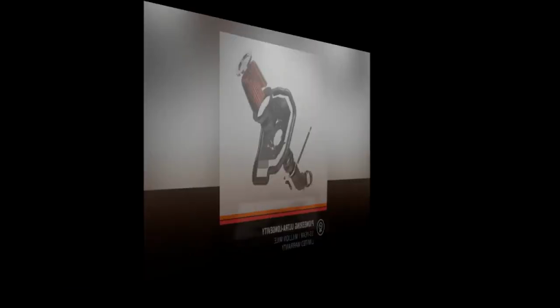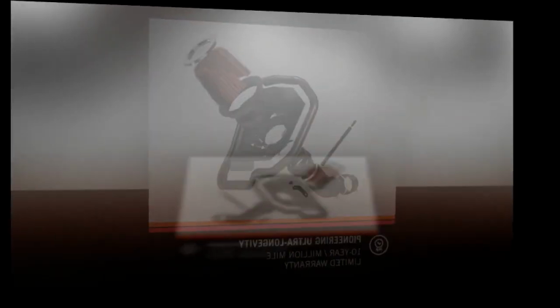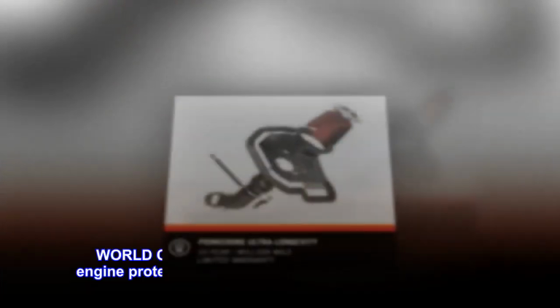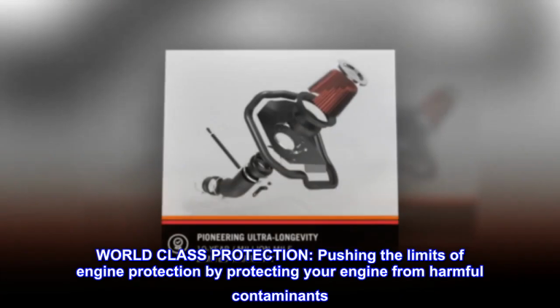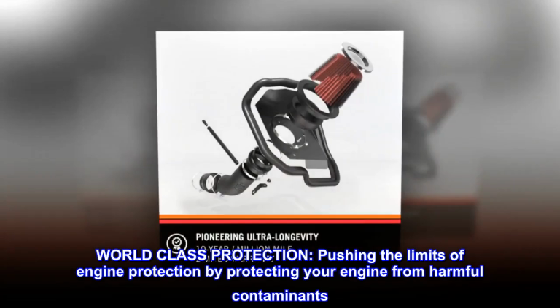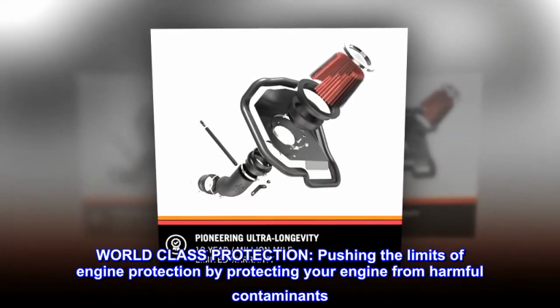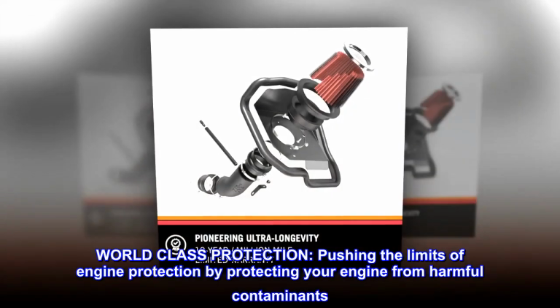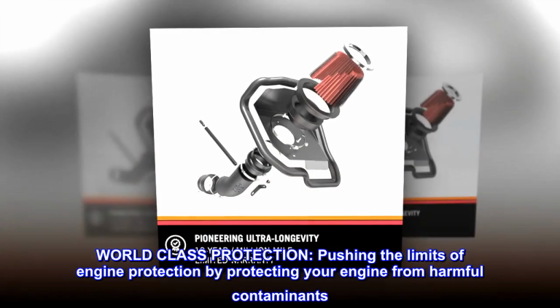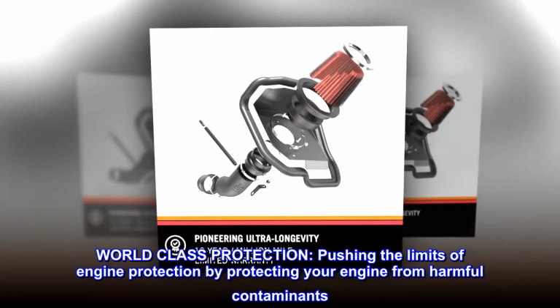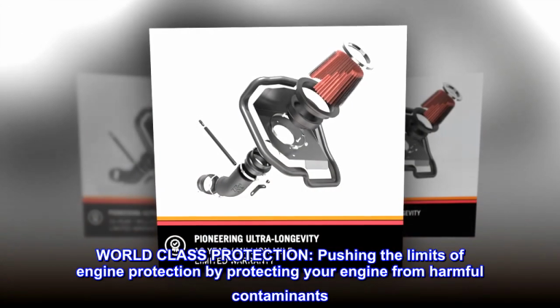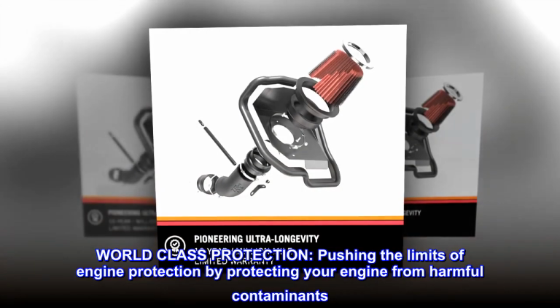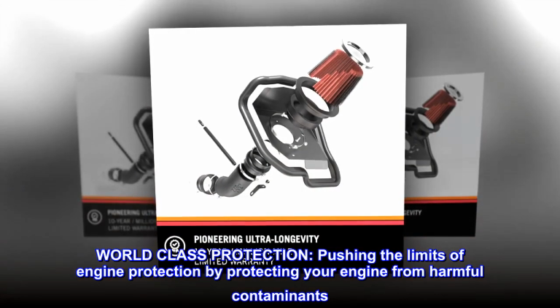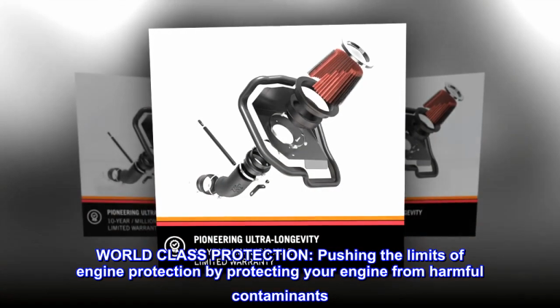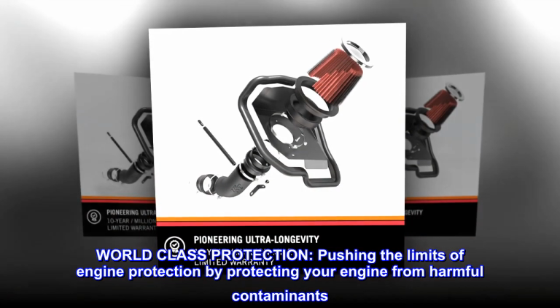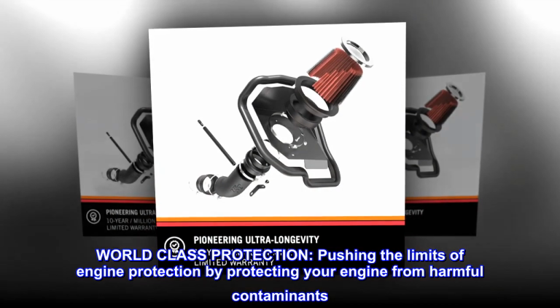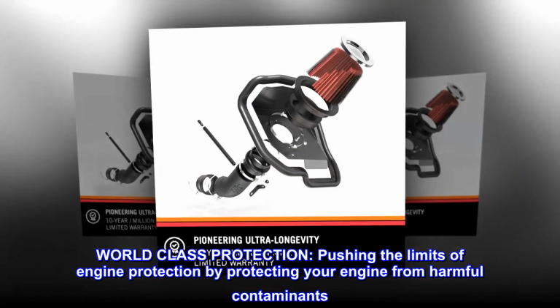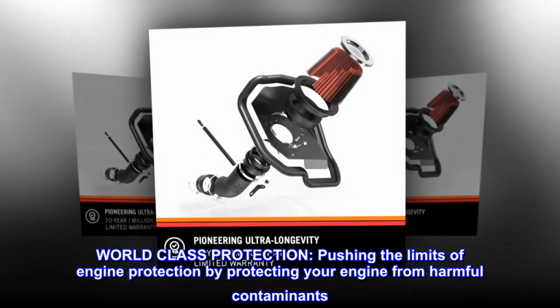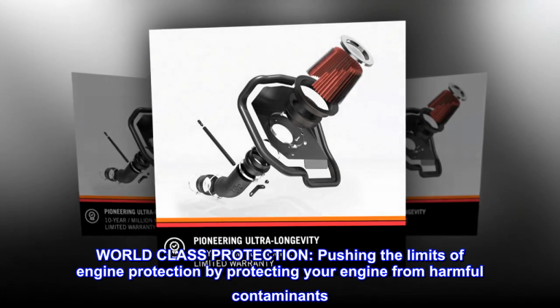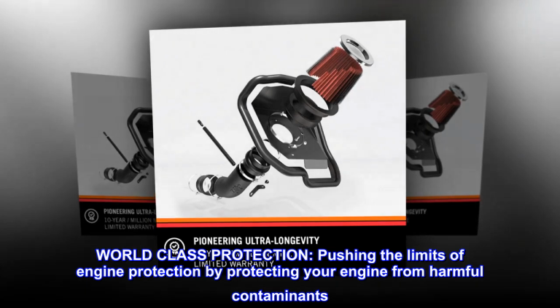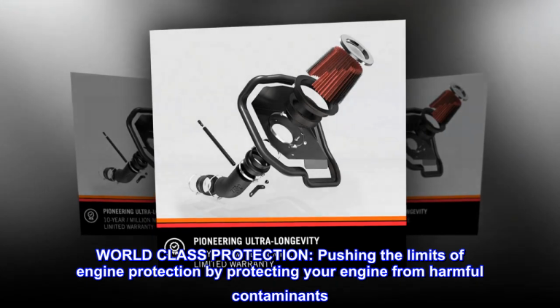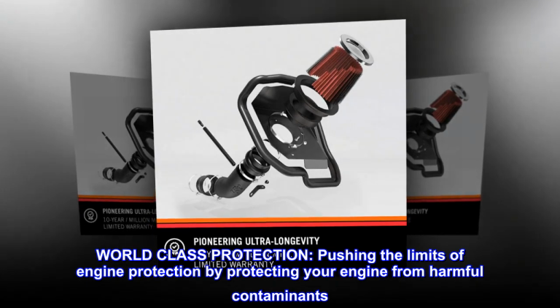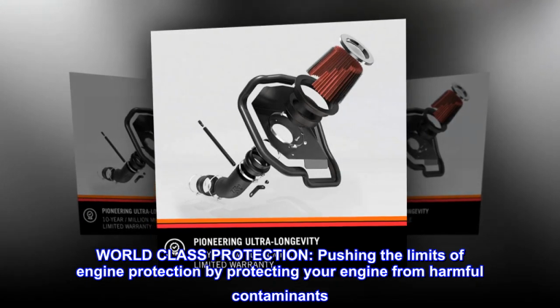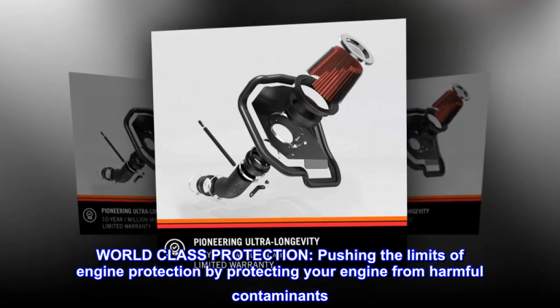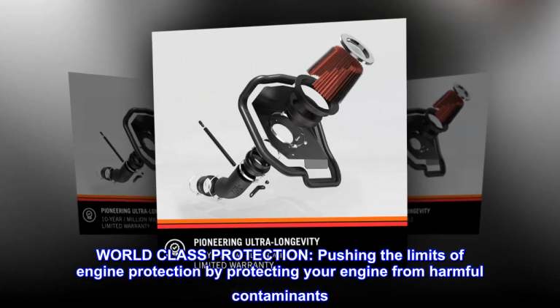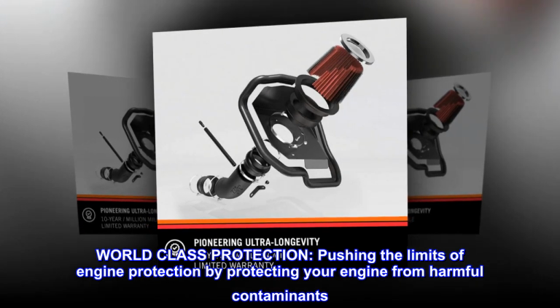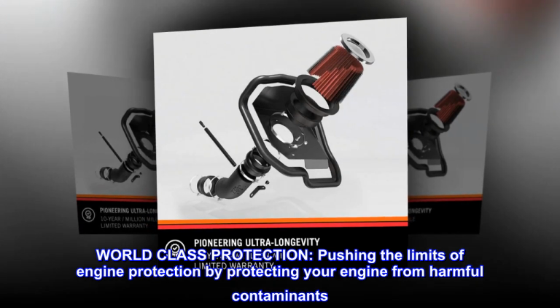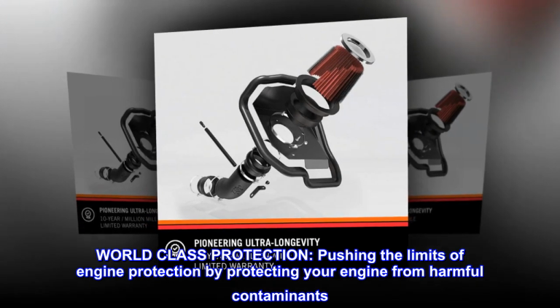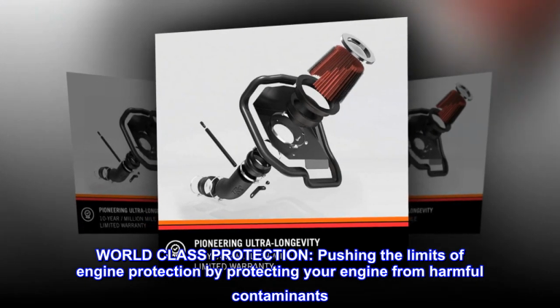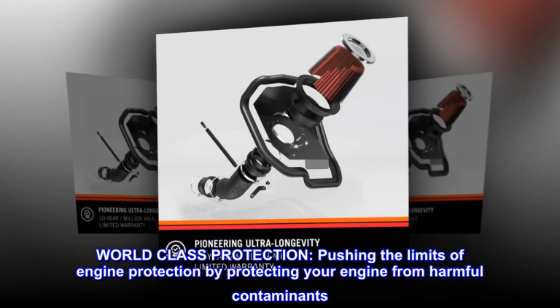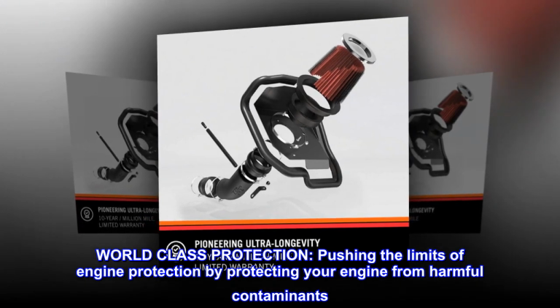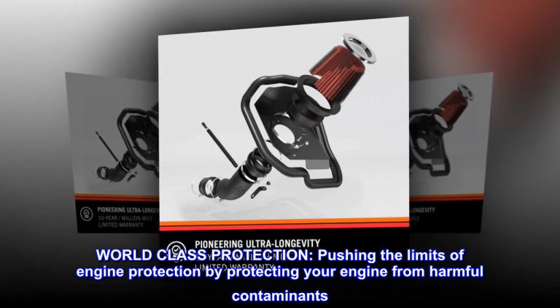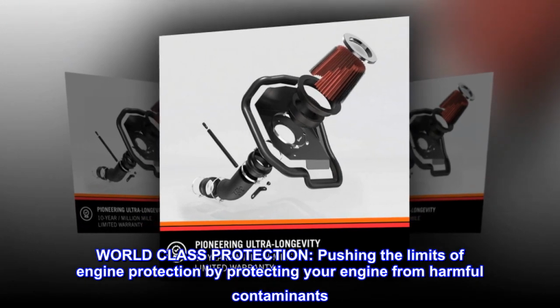World-class protection. Pushing the limits of engine protection by protecting your engine from harmful contaminants.